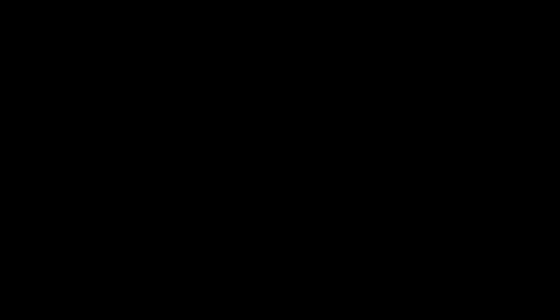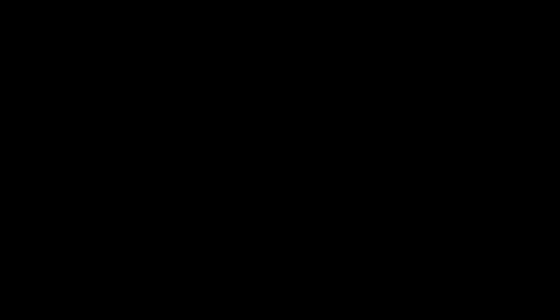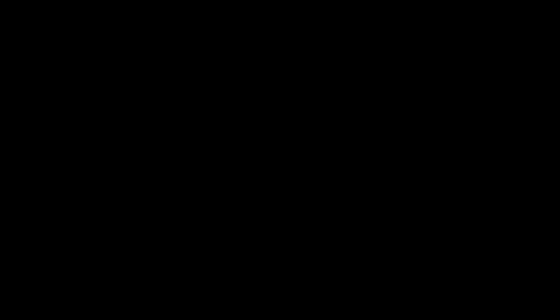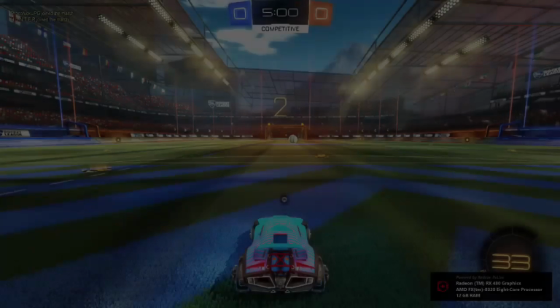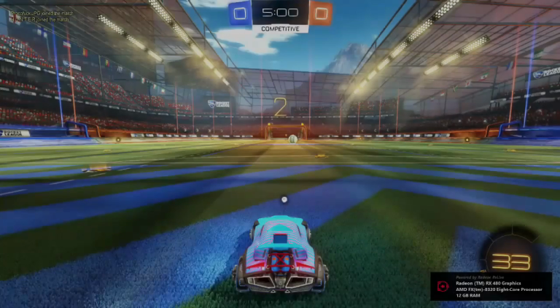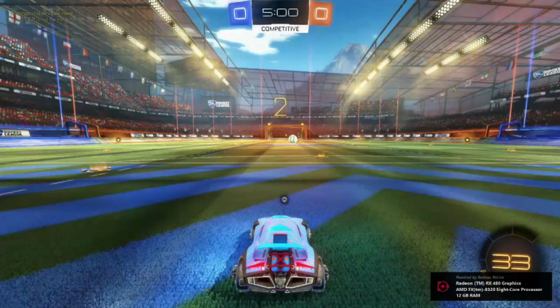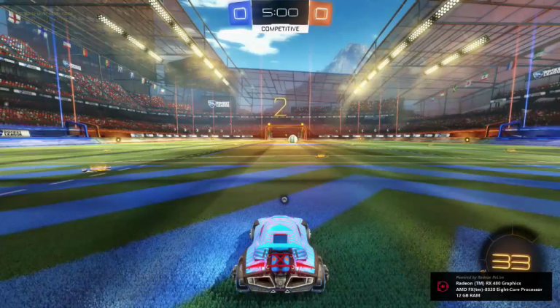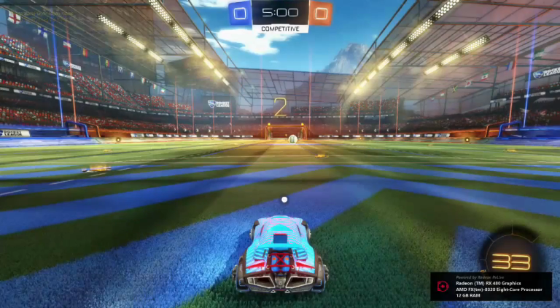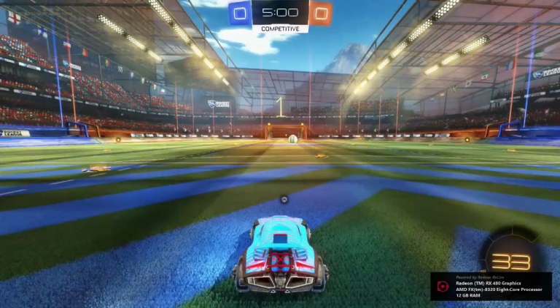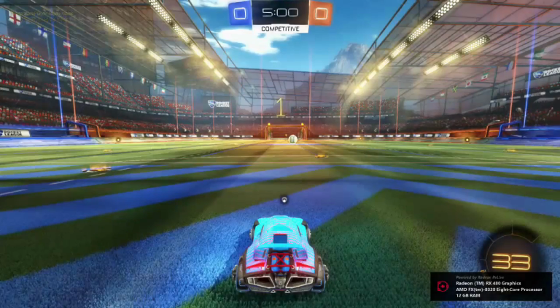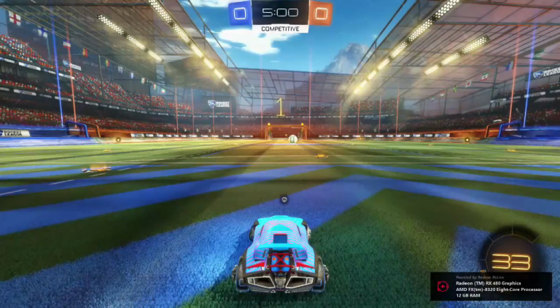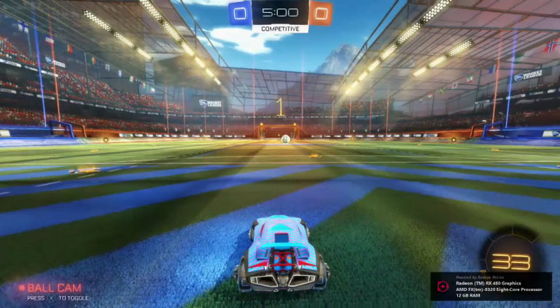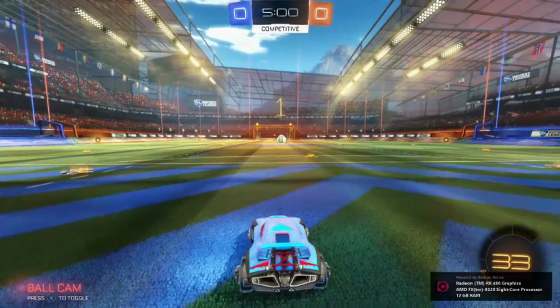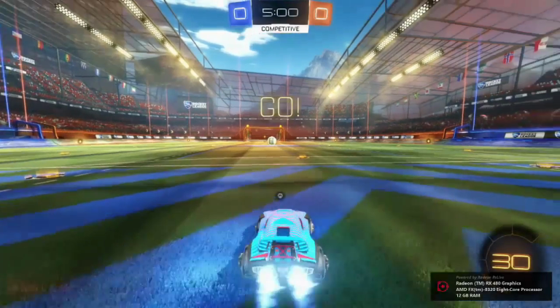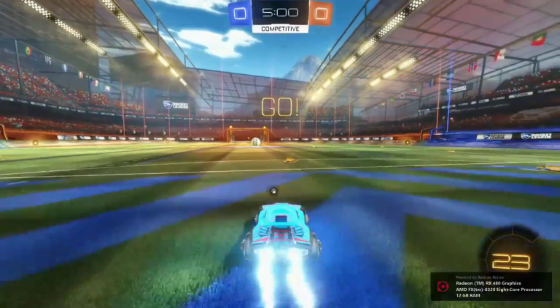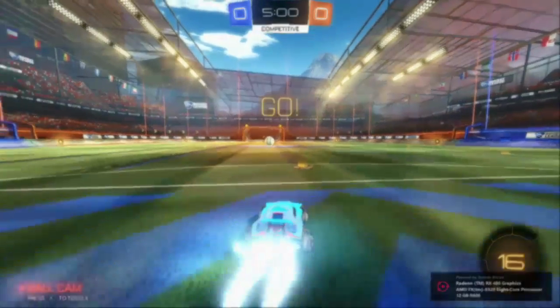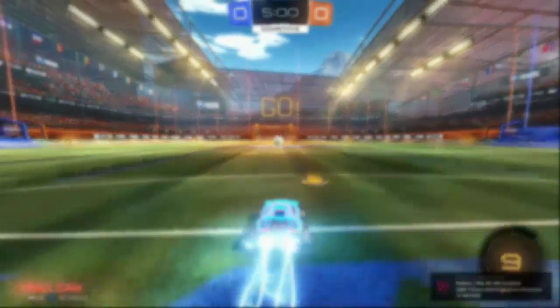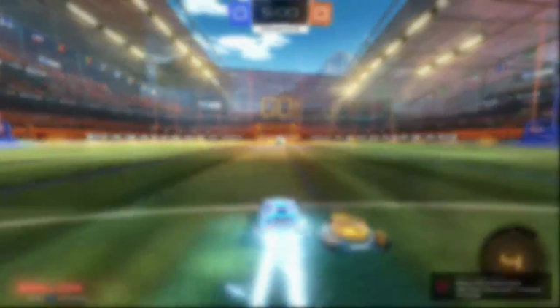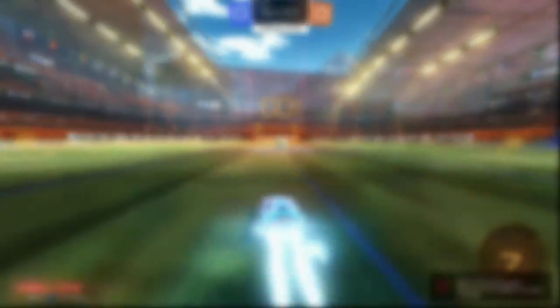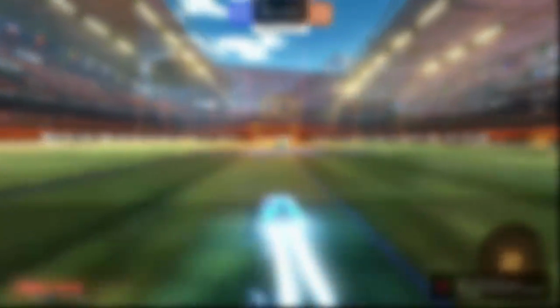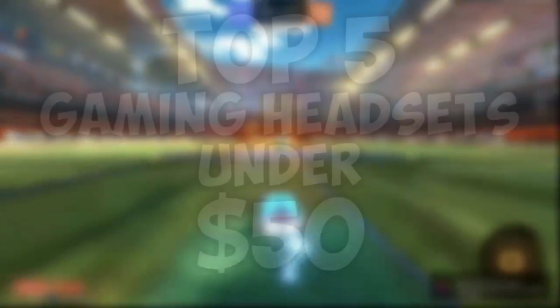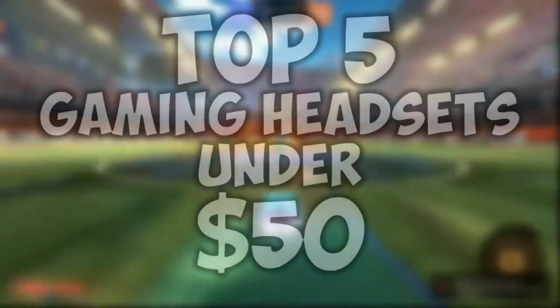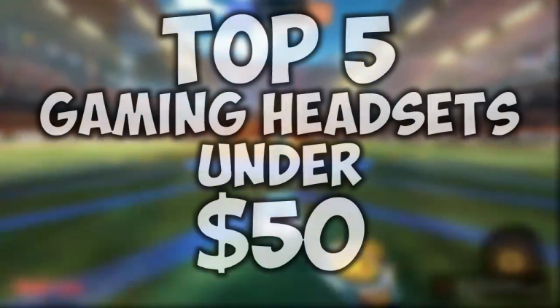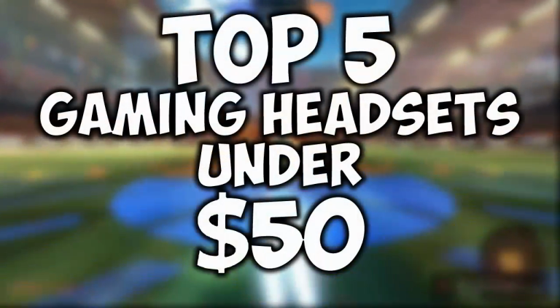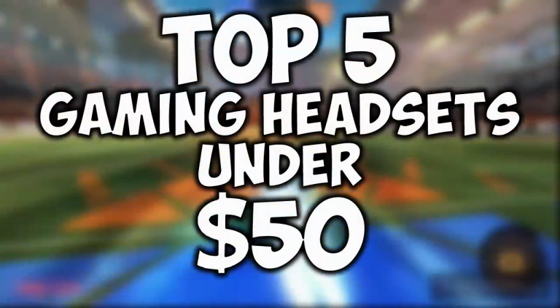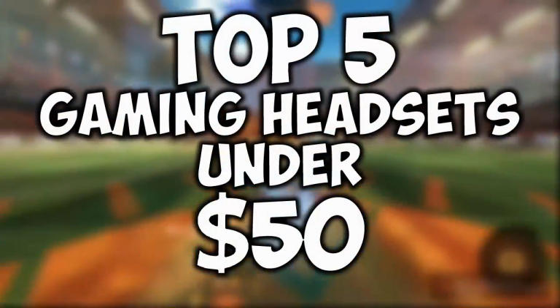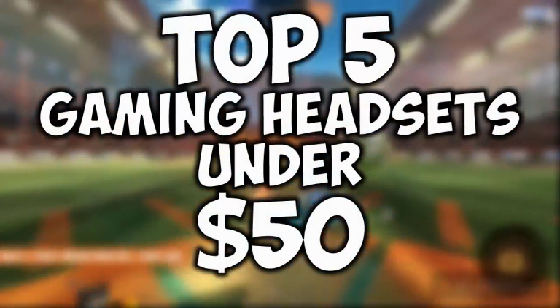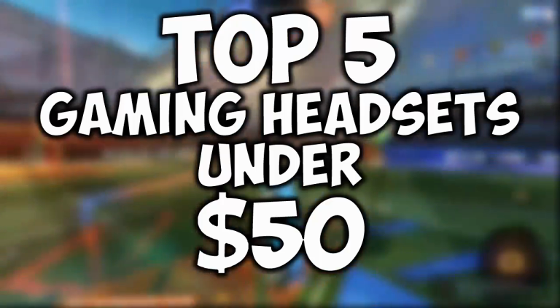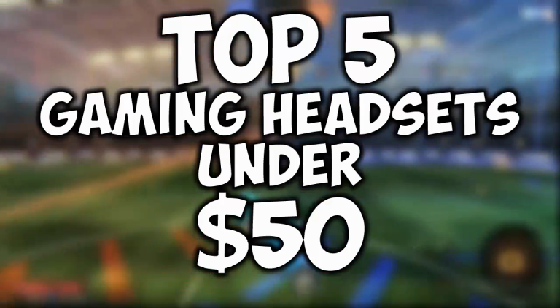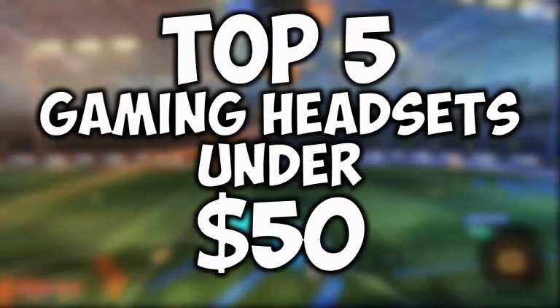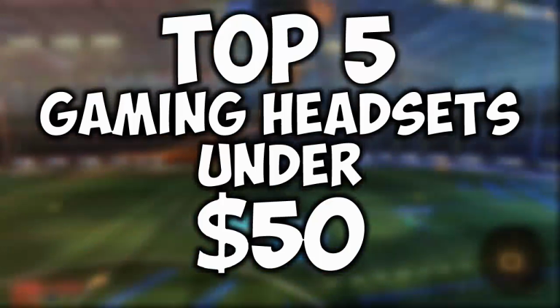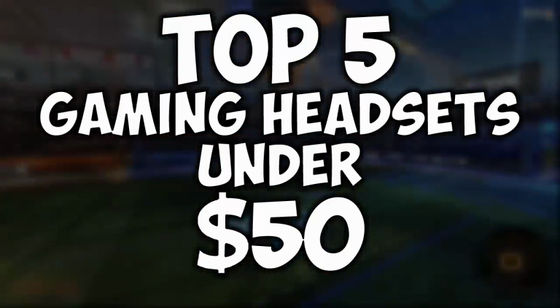Hey, what is up guys, Andy here with a YouTube video. In this video I'm going to be giving you the top 5 gaming headsets under $50.